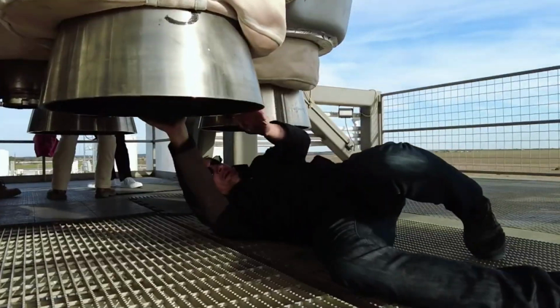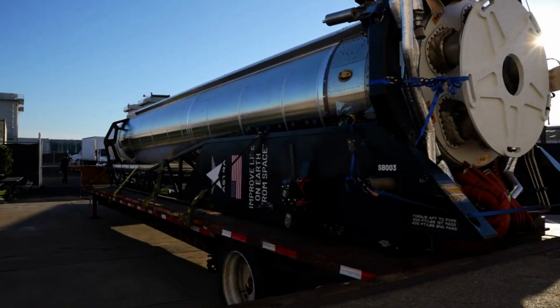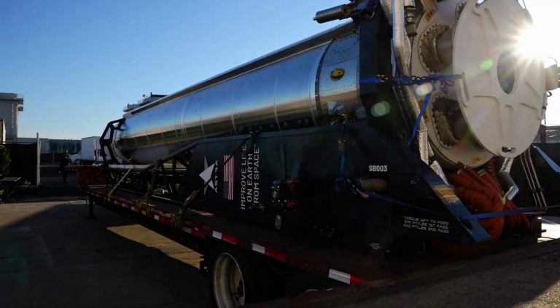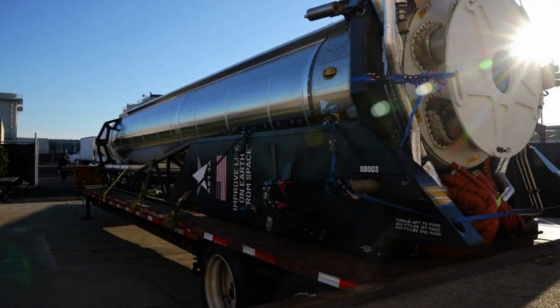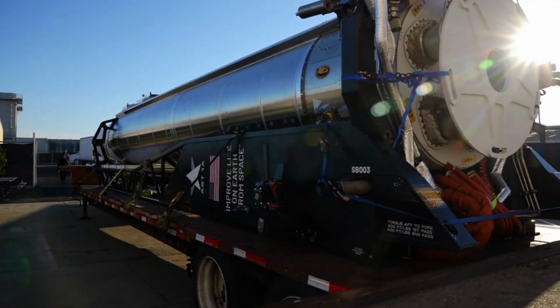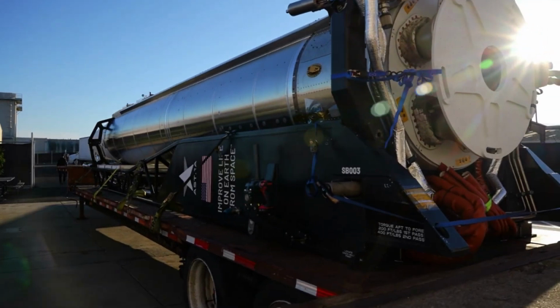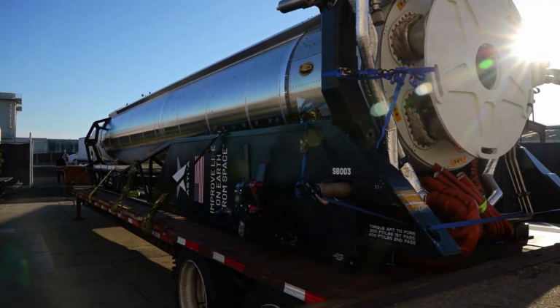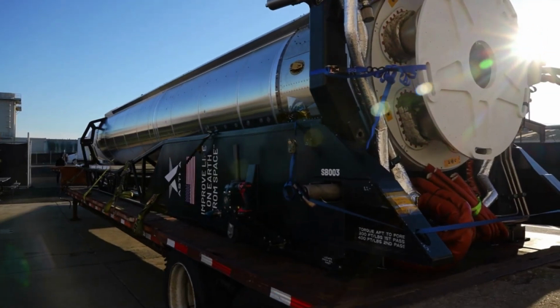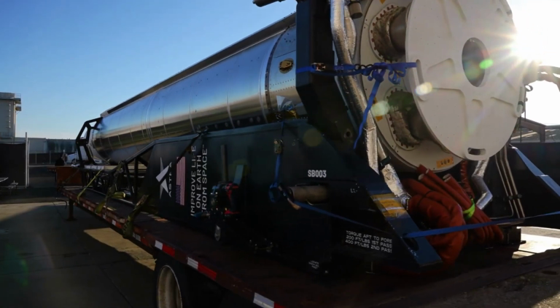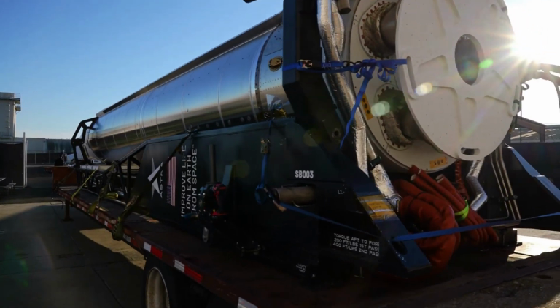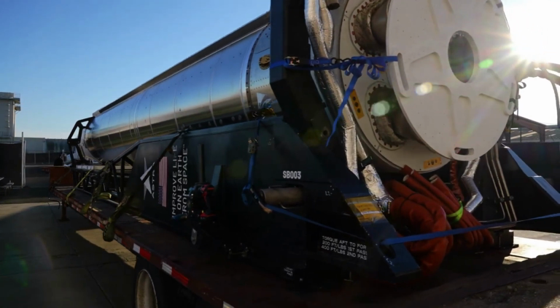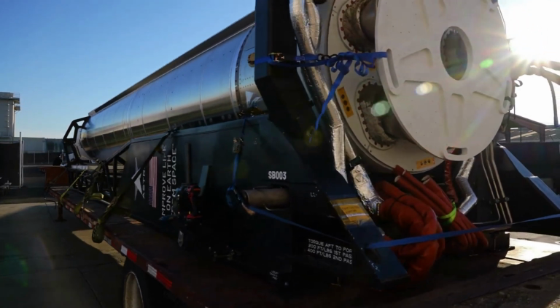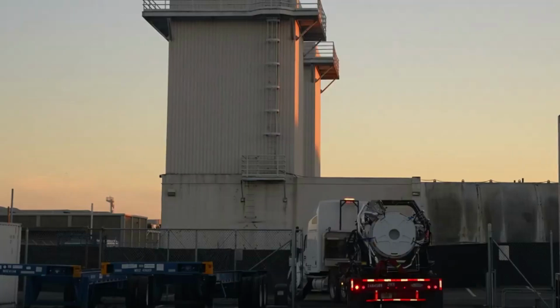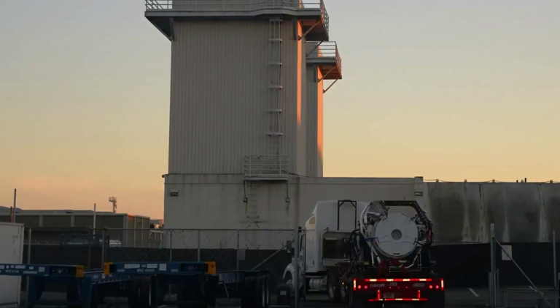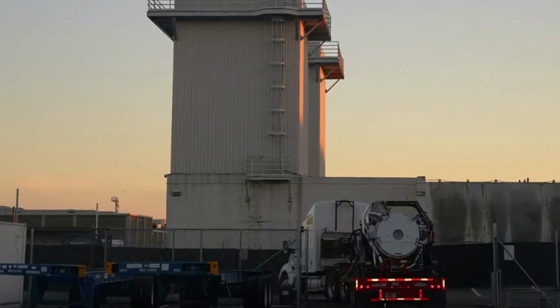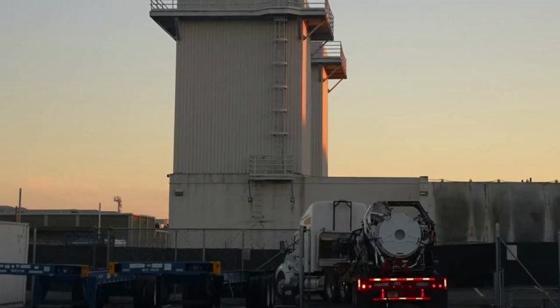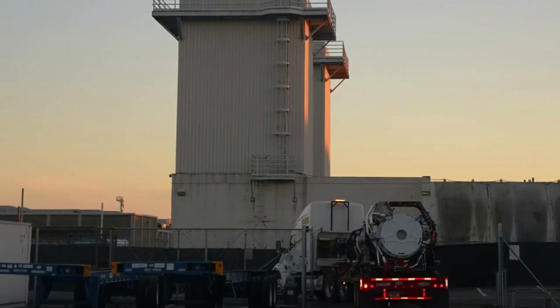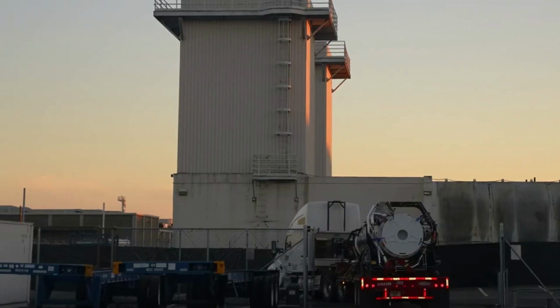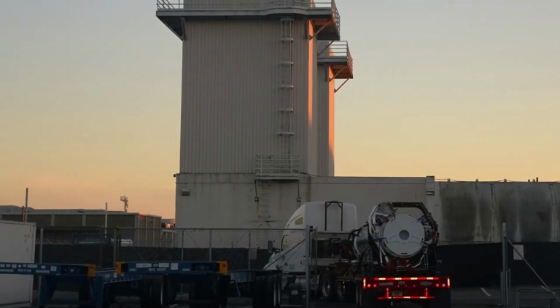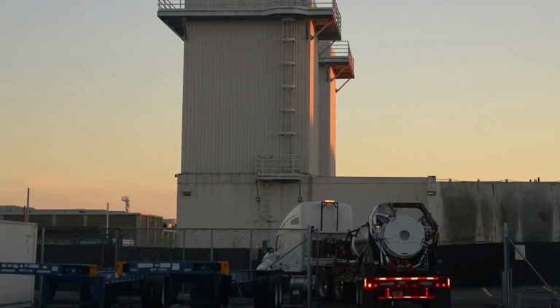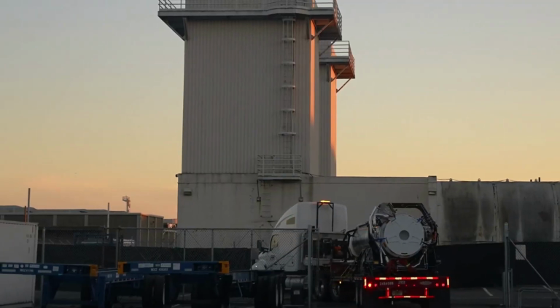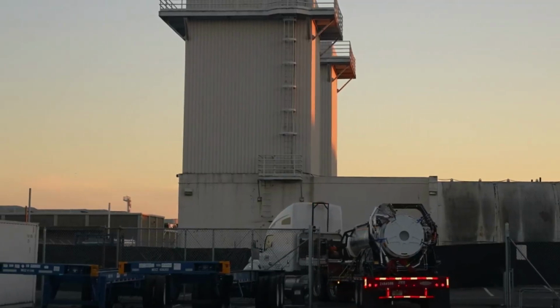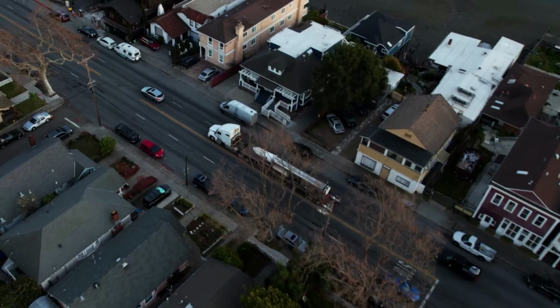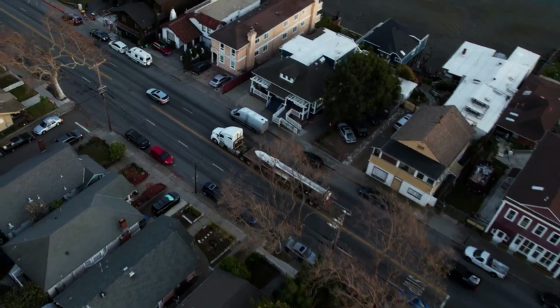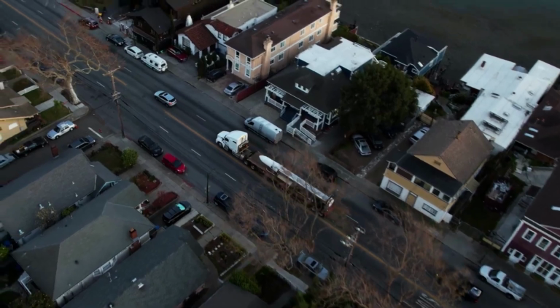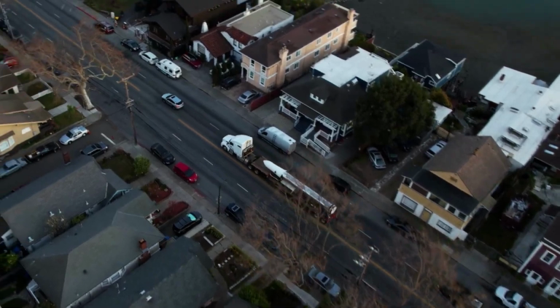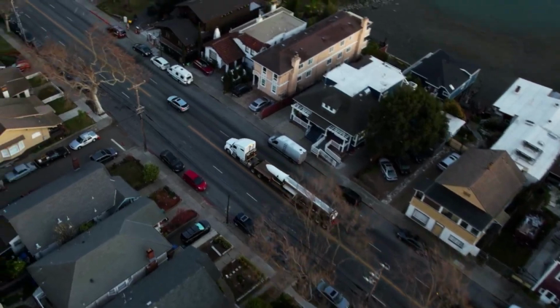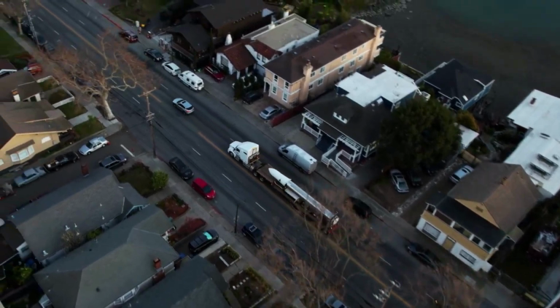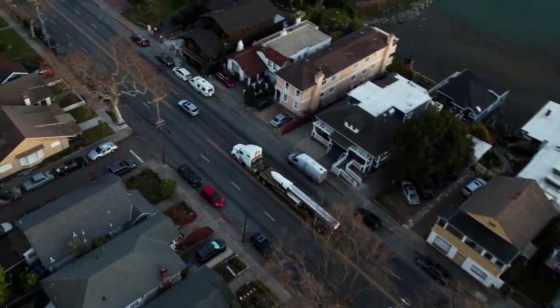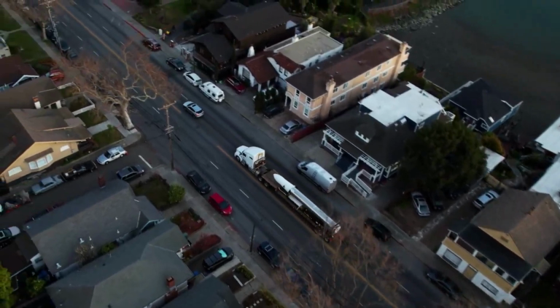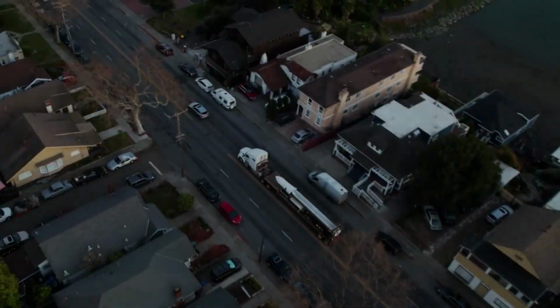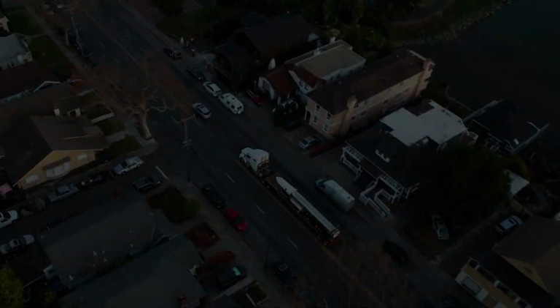Here I'll go more in-depth into the most recent successful test results, the history of these new engines, why they are so important, and more.